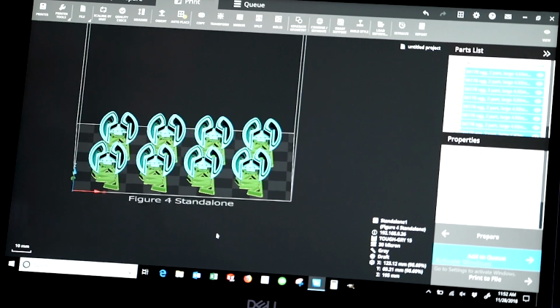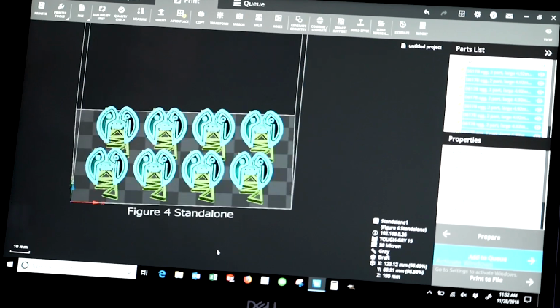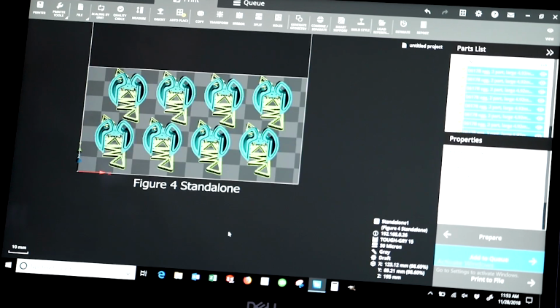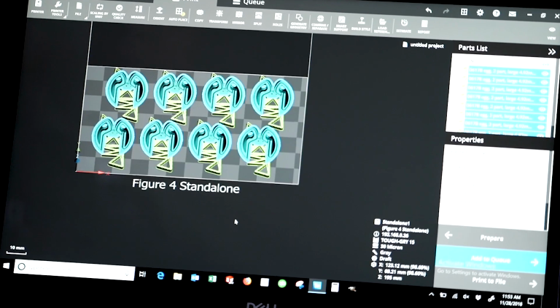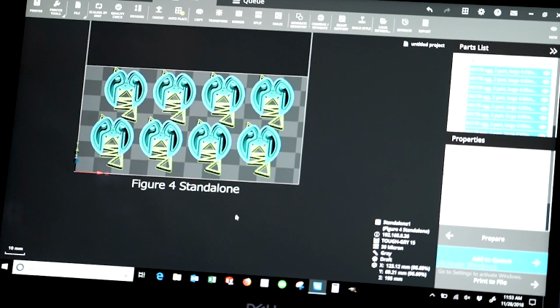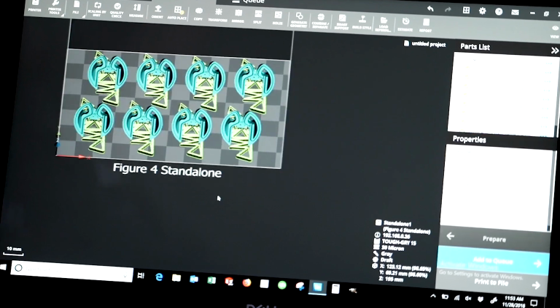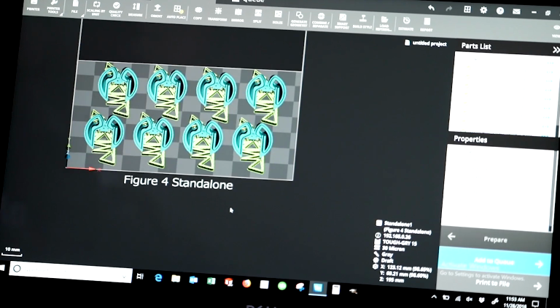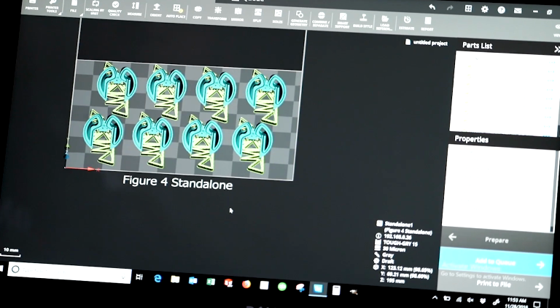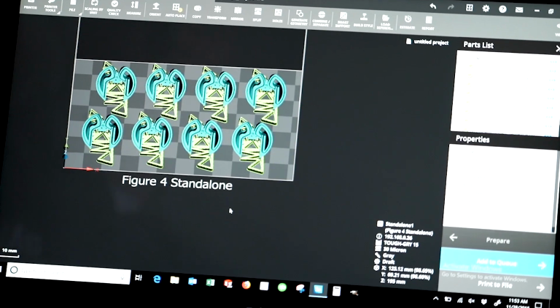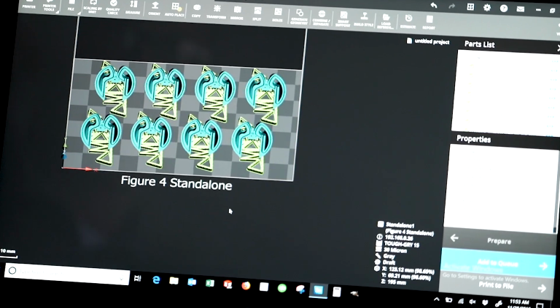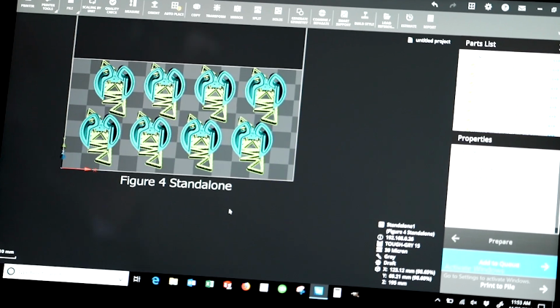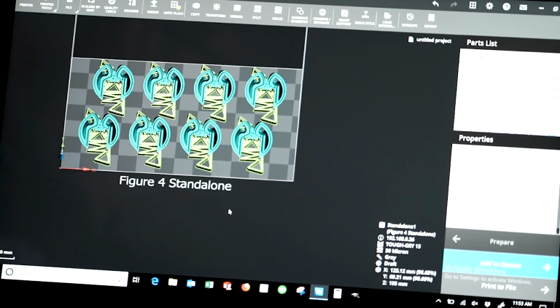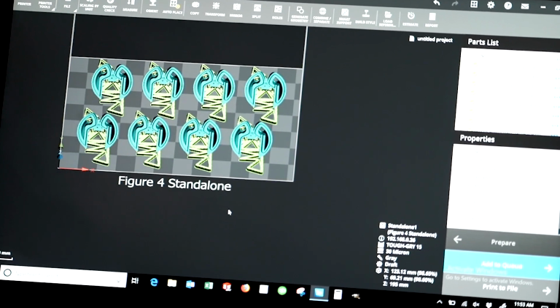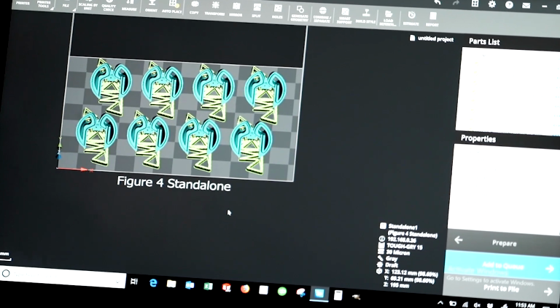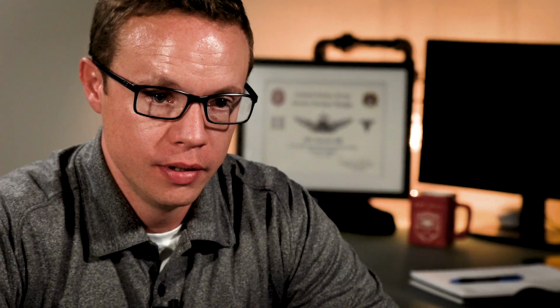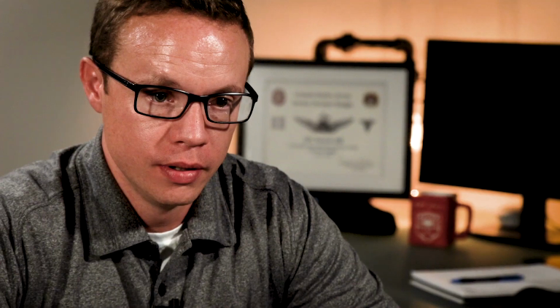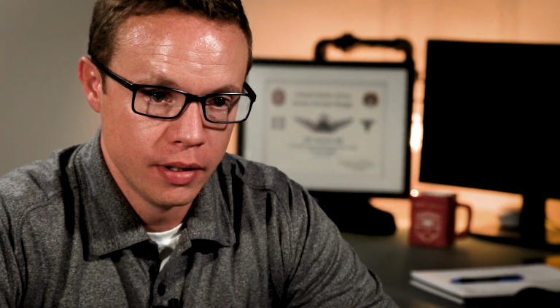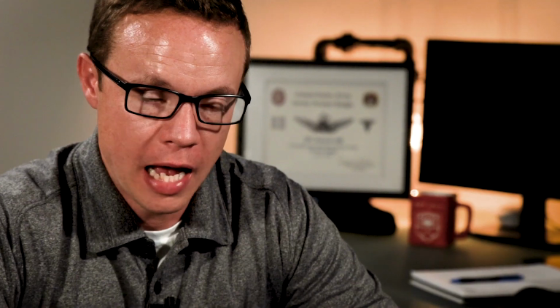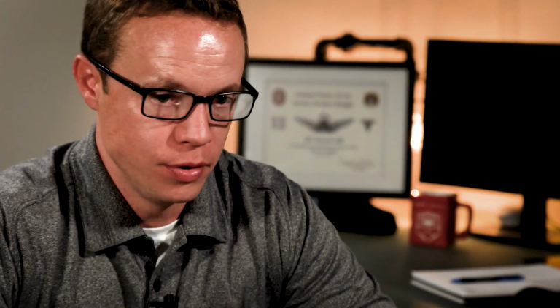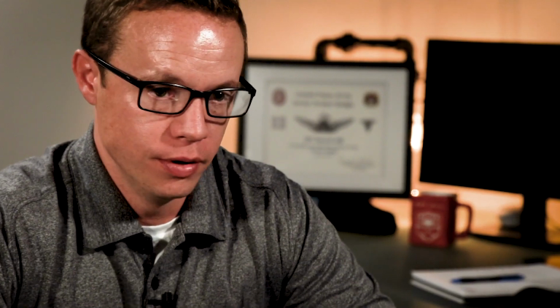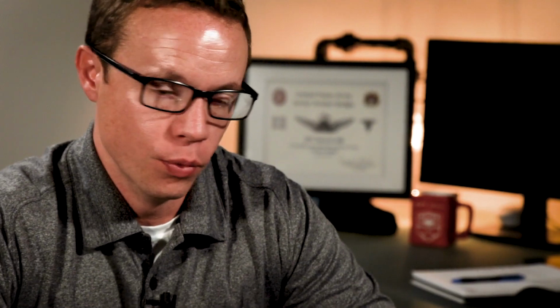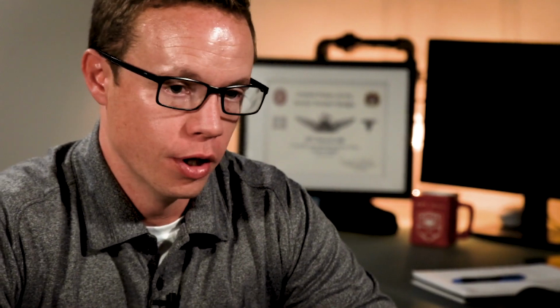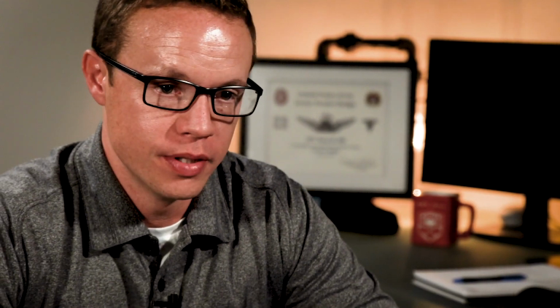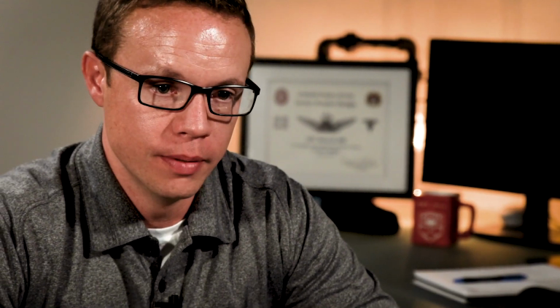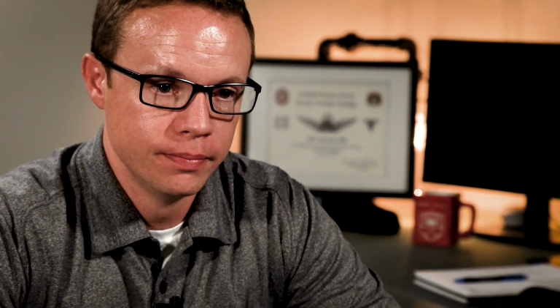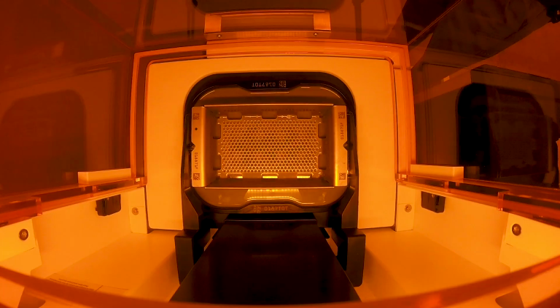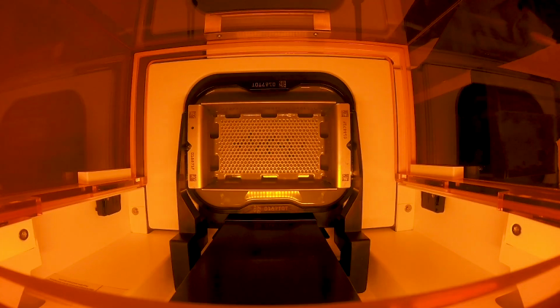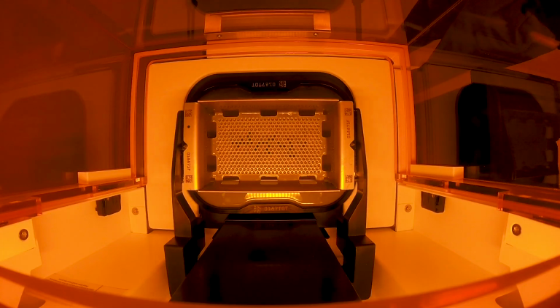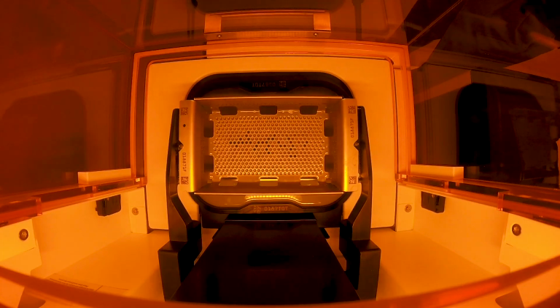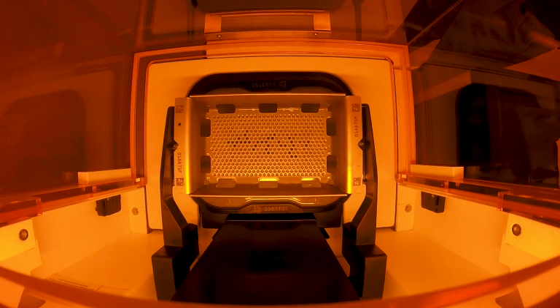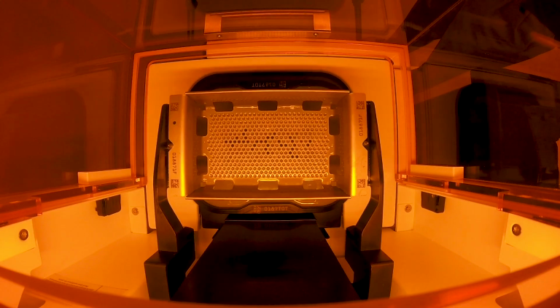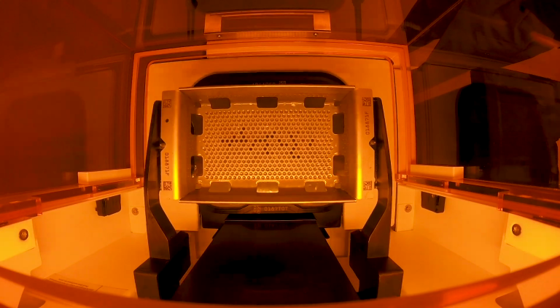Would I recommend the Figure 4 Standalone? Absolutely, 100%. It's a complete game changer.